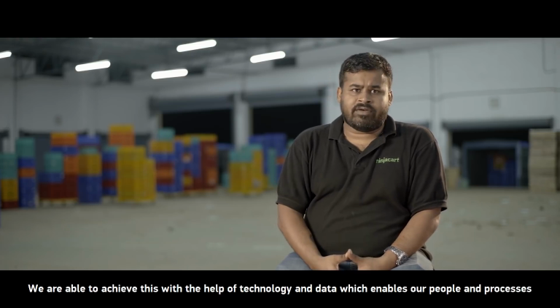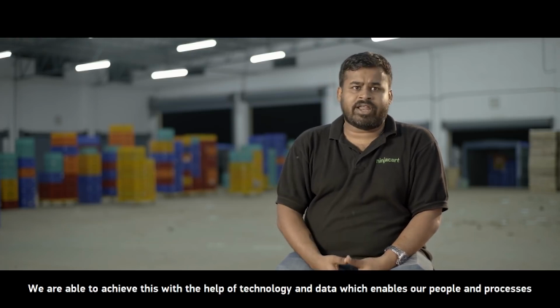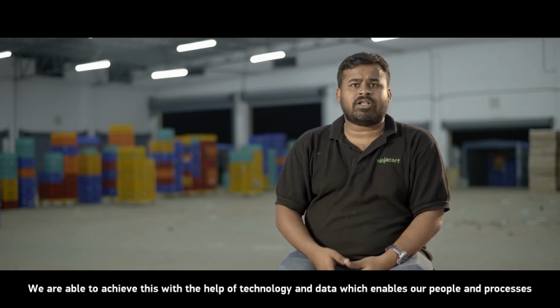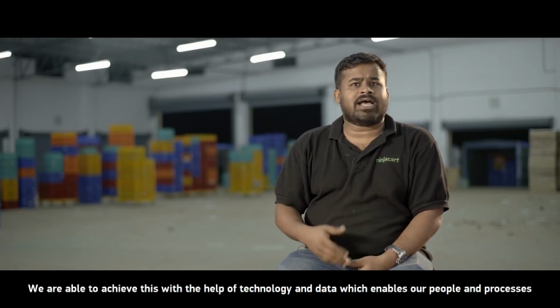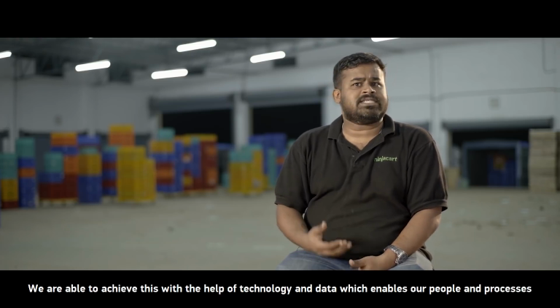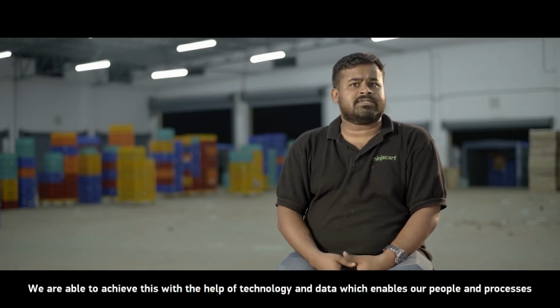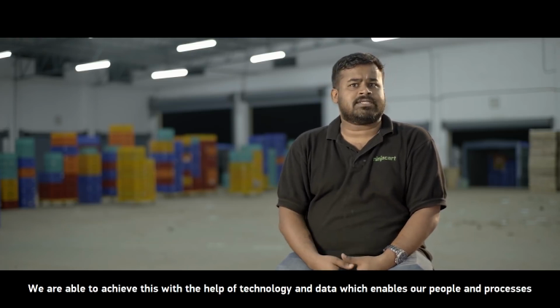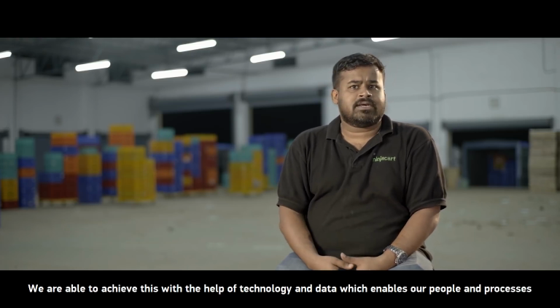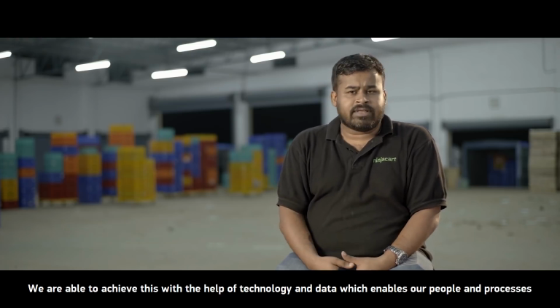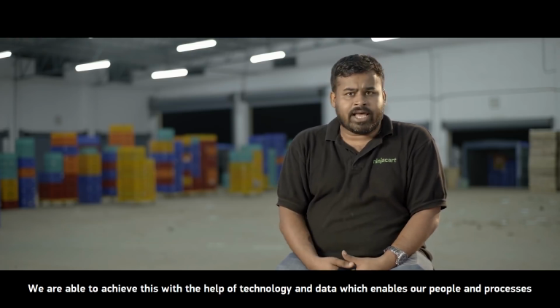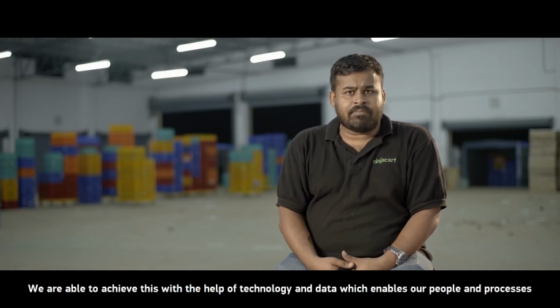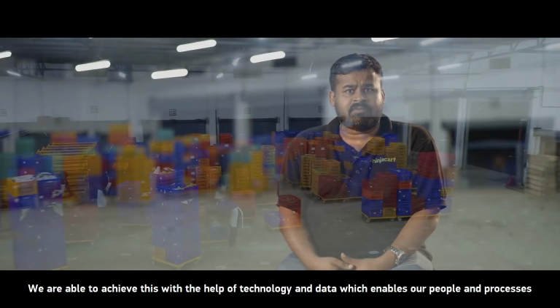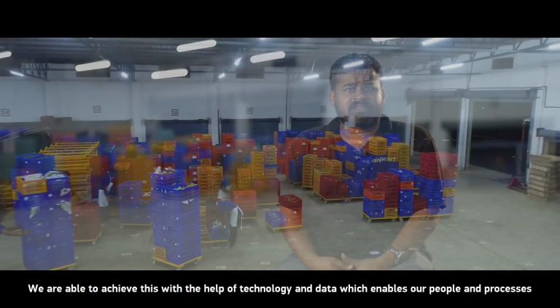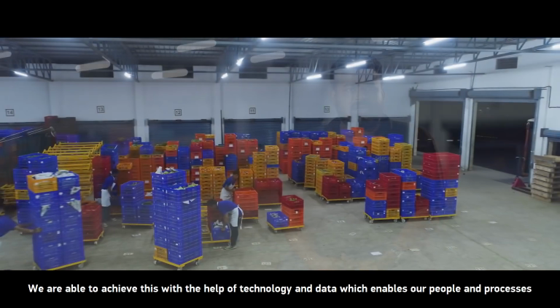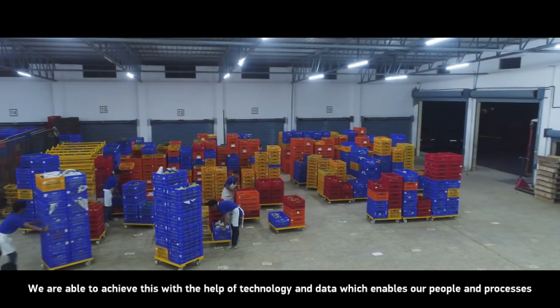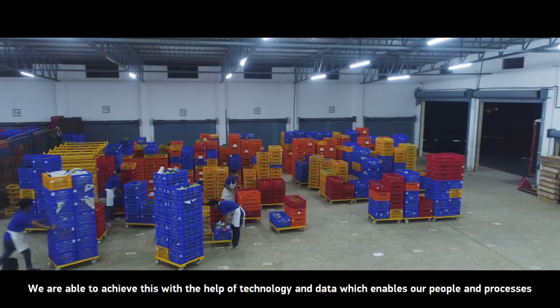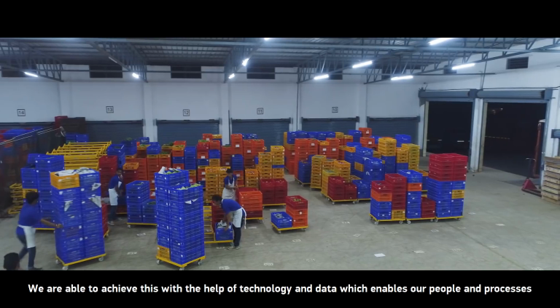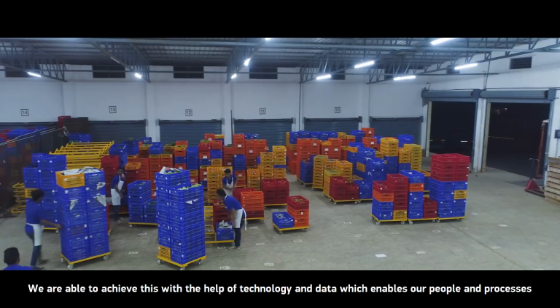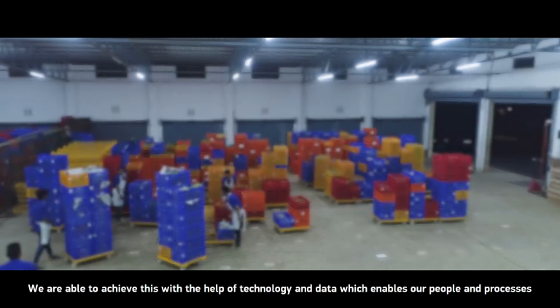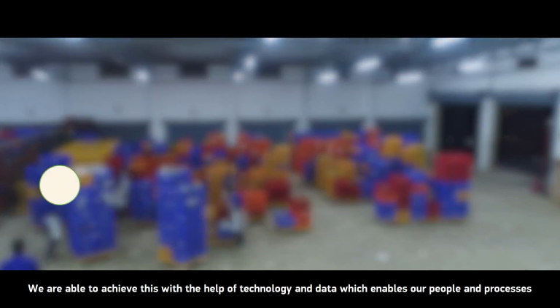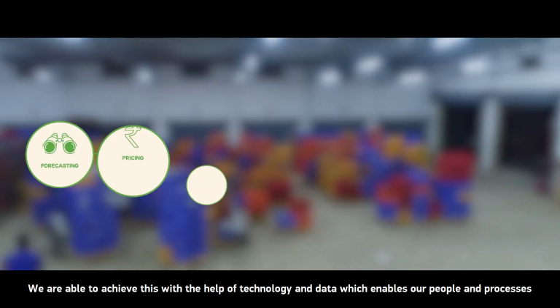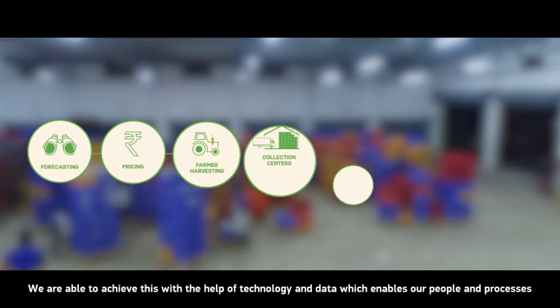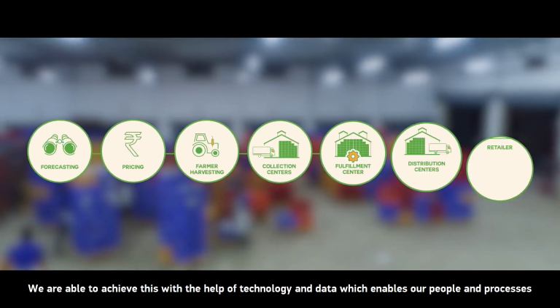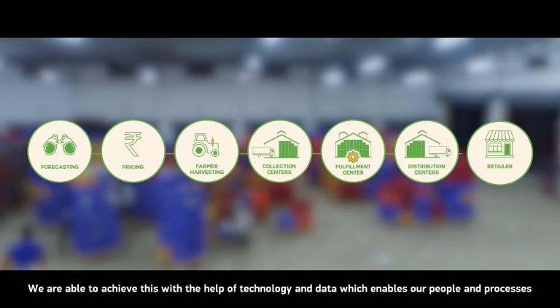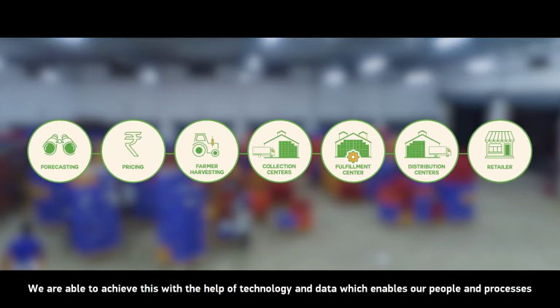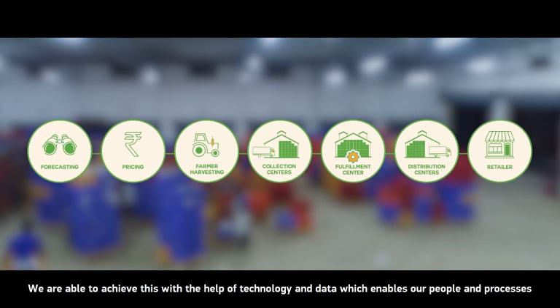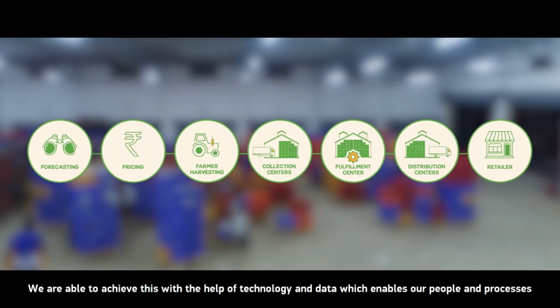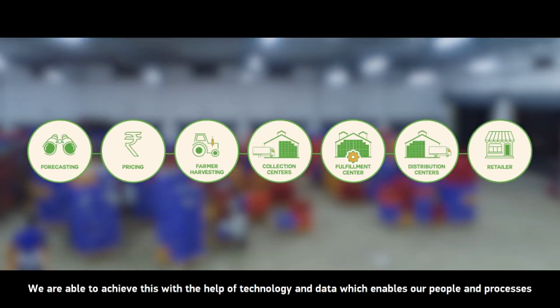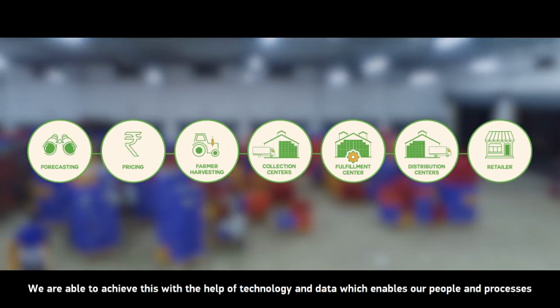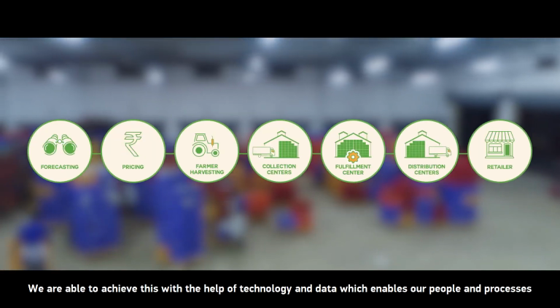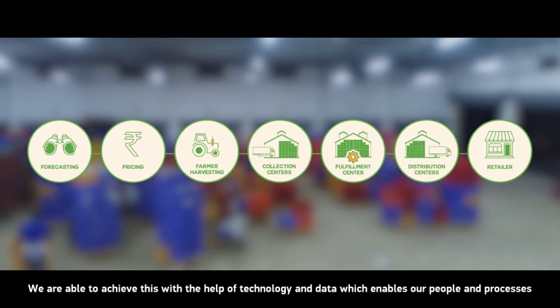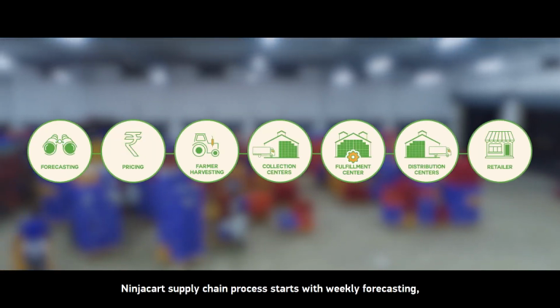We are able to achieve this with the help of technology and data, which enables our people and processes.